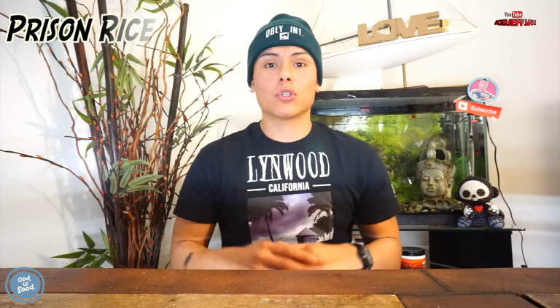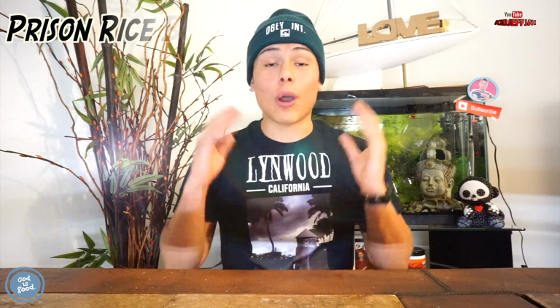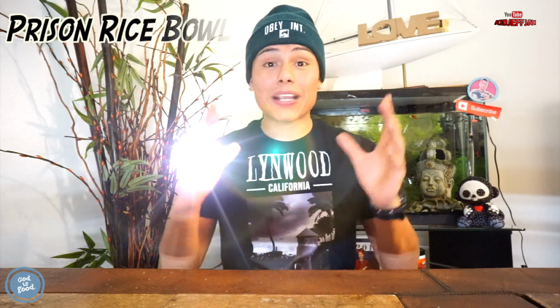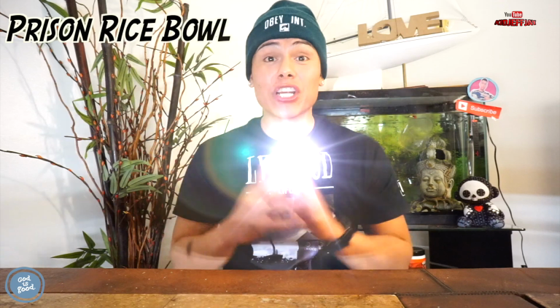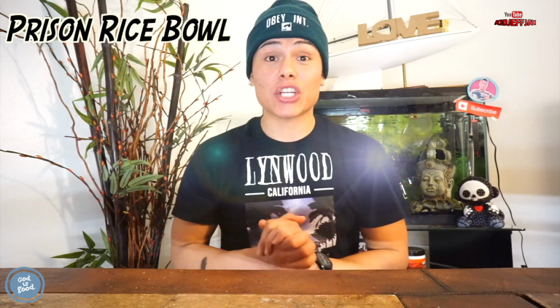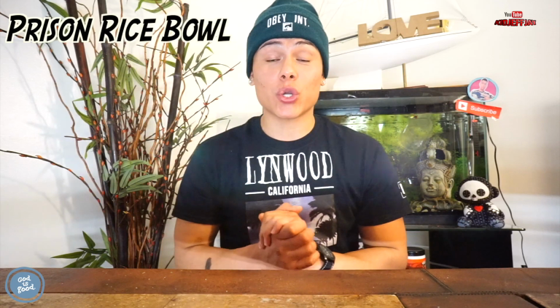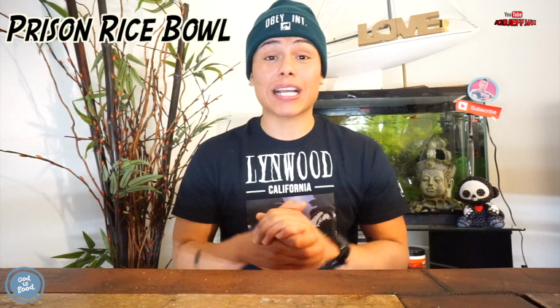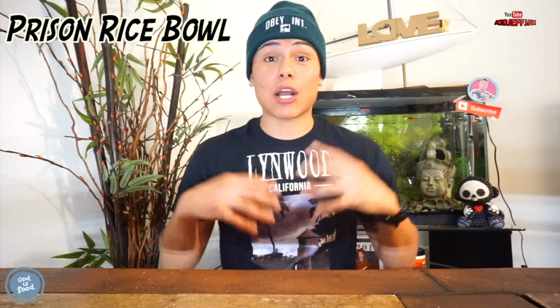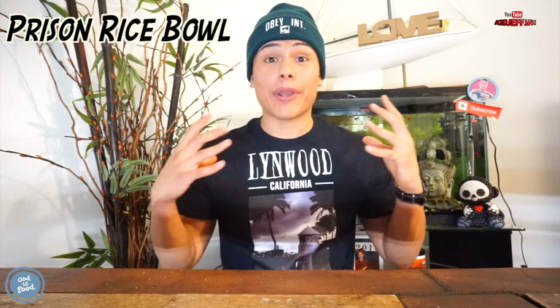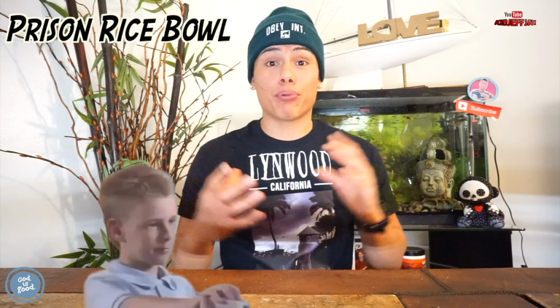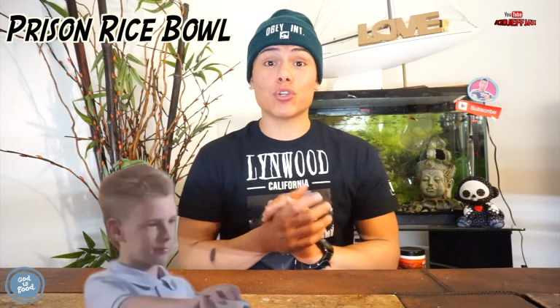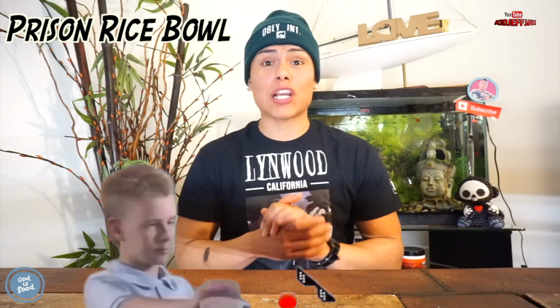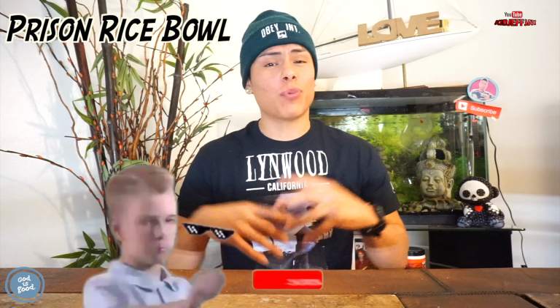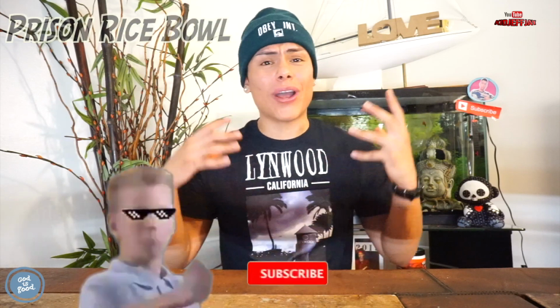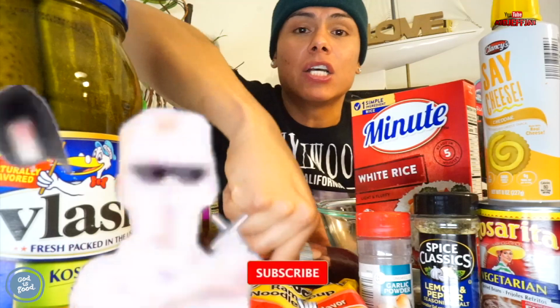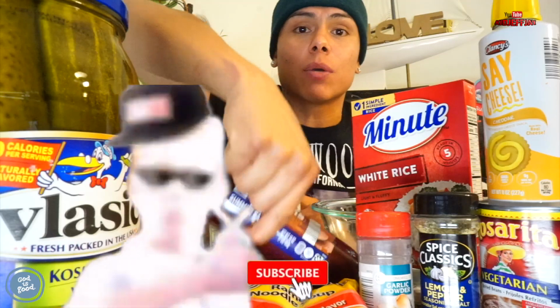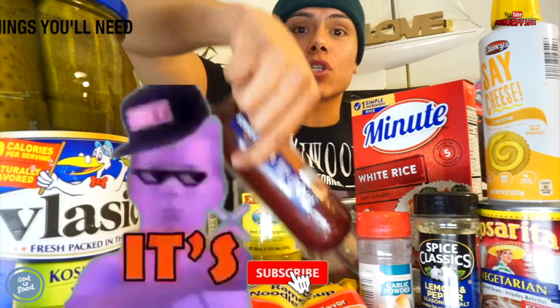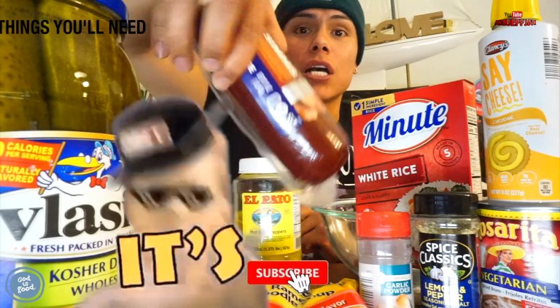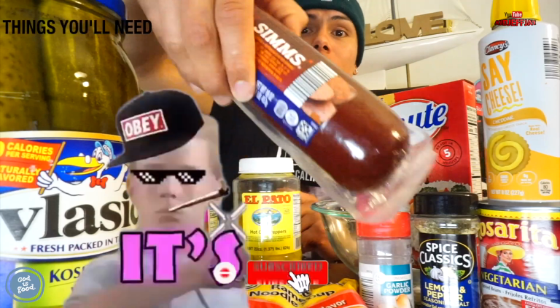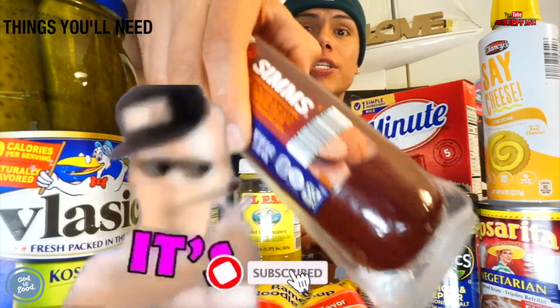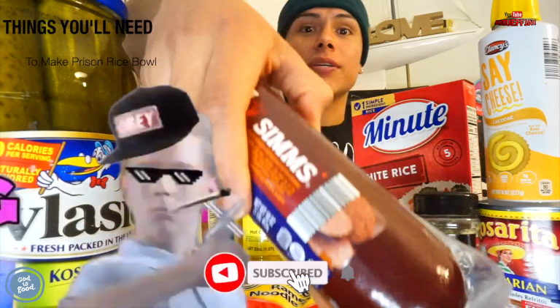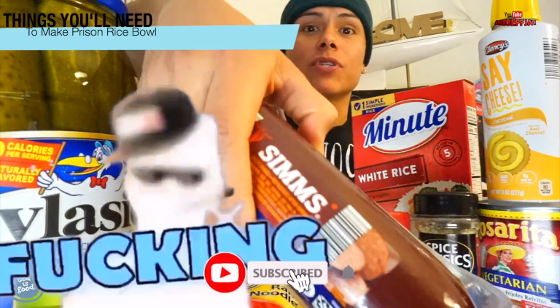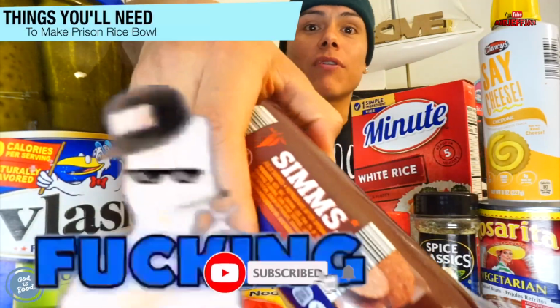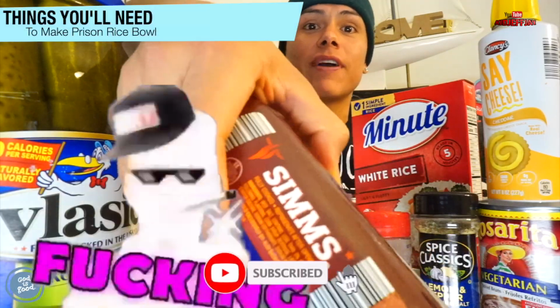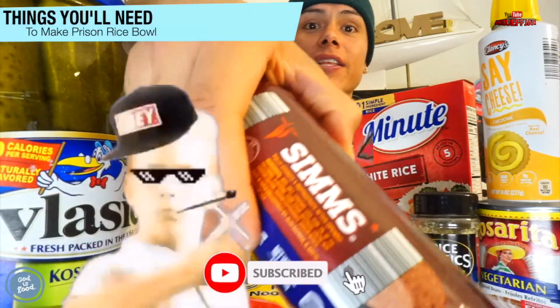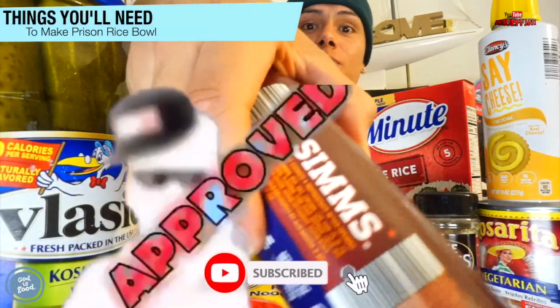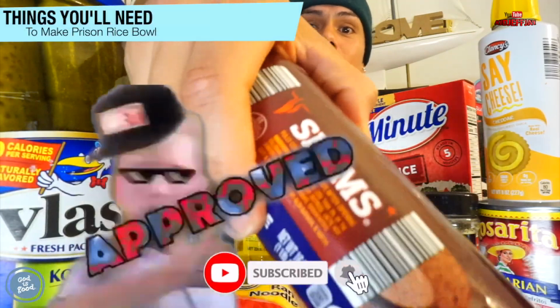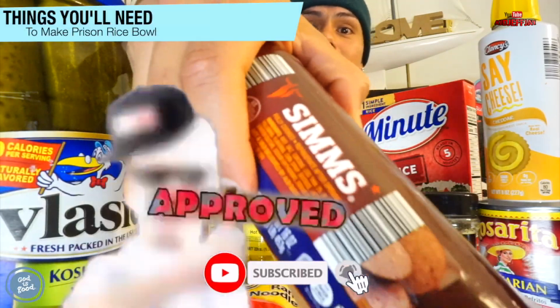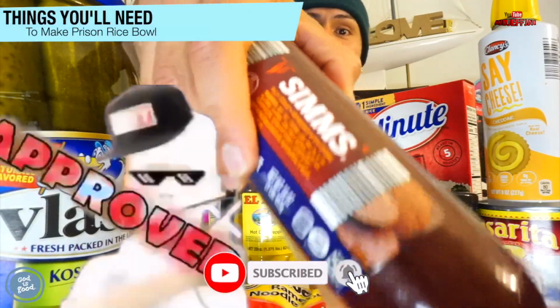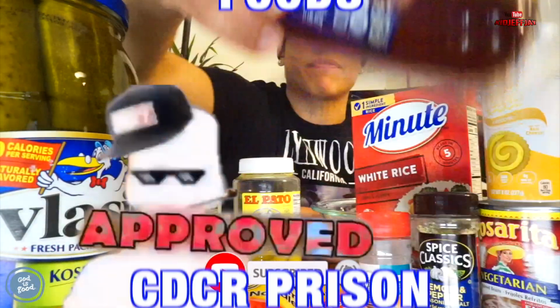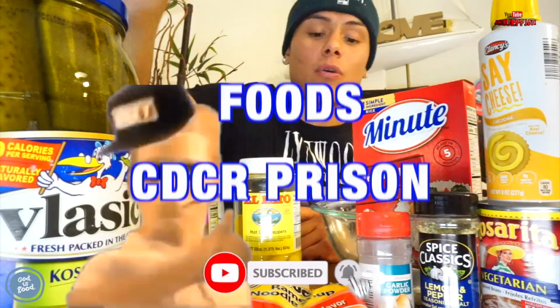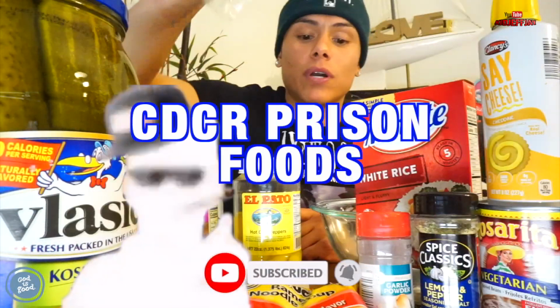So I'm actually gonna show you guys how to make a prison rice ball and summer sausage. It was hard to find these but I actually found one.